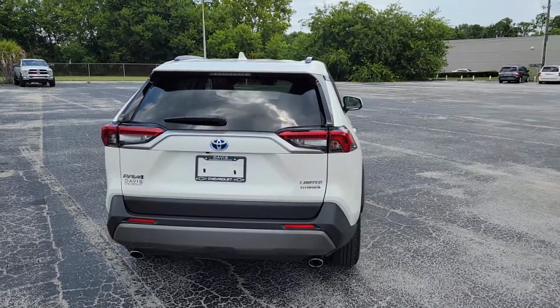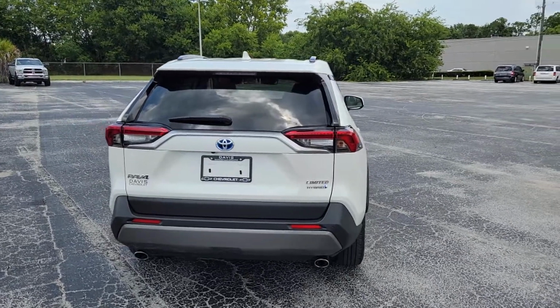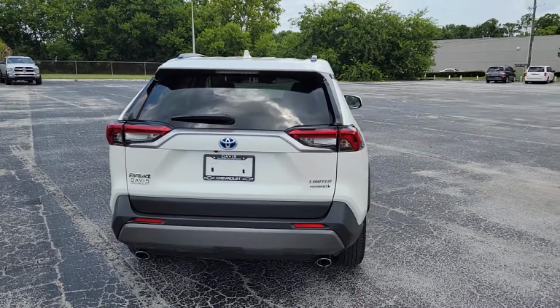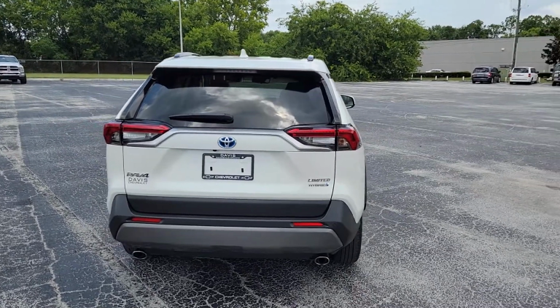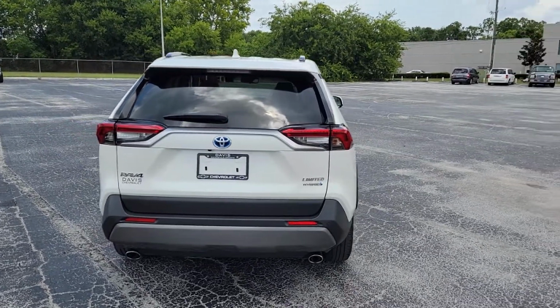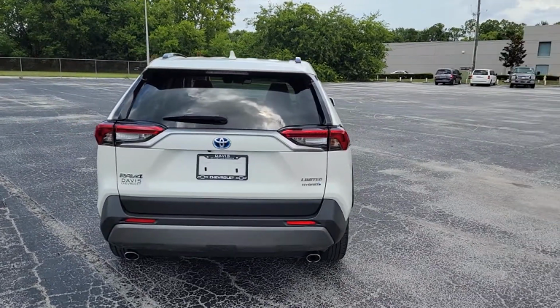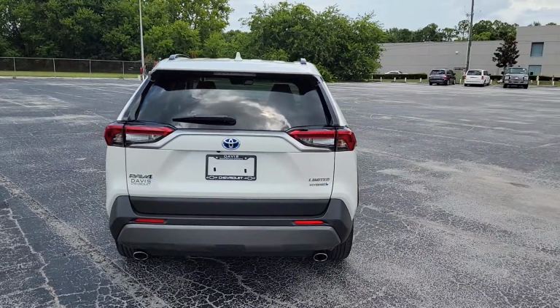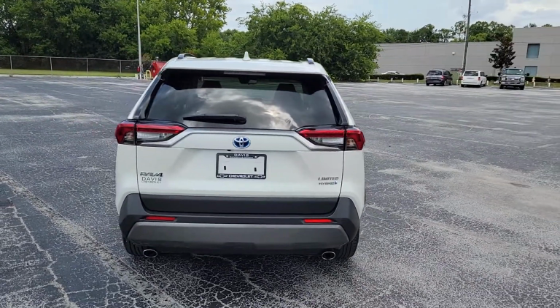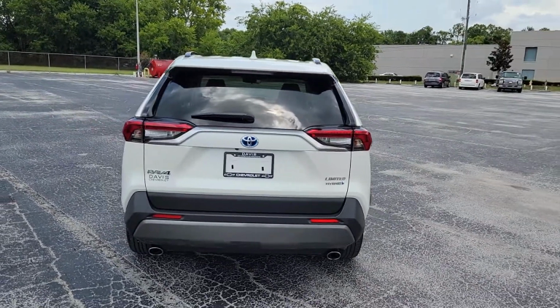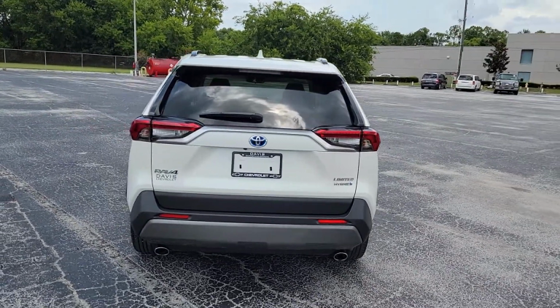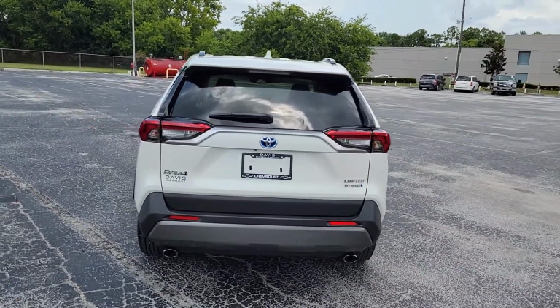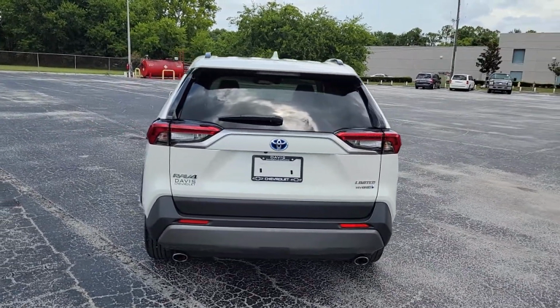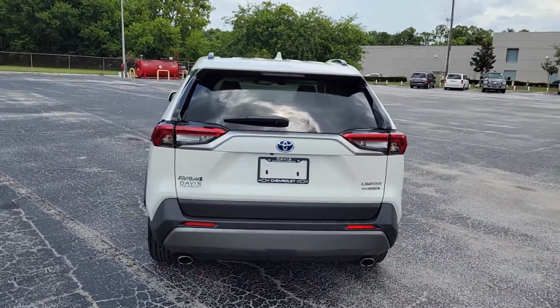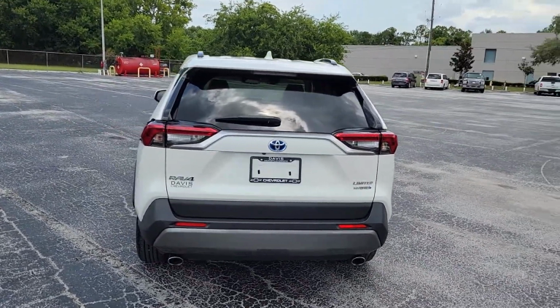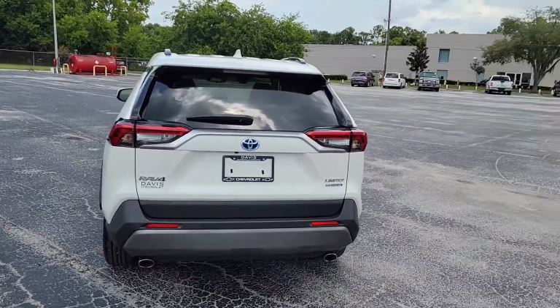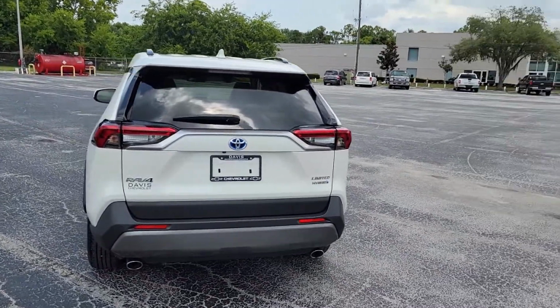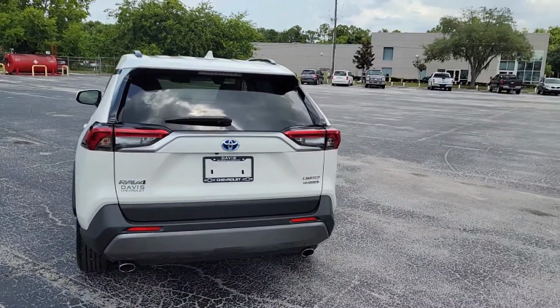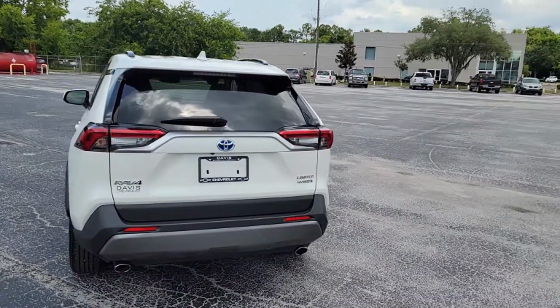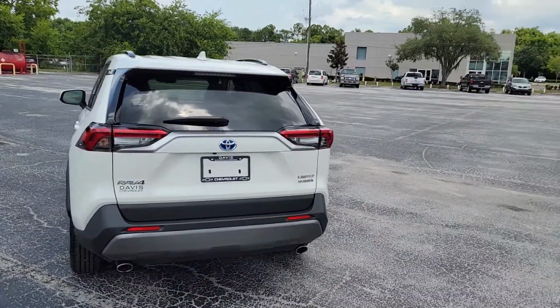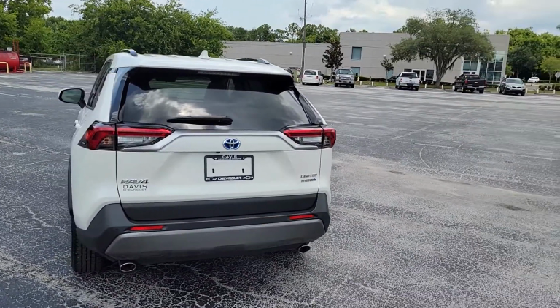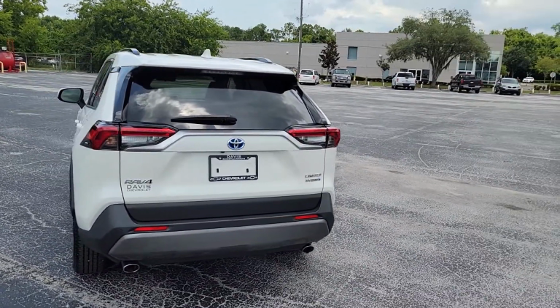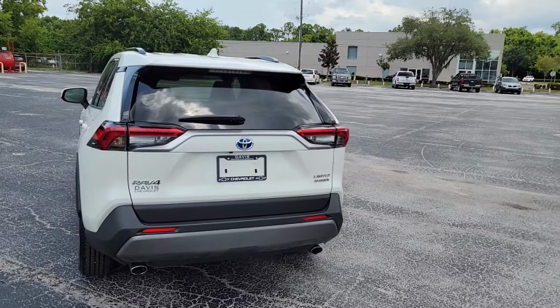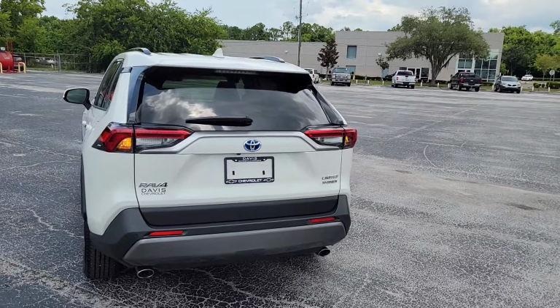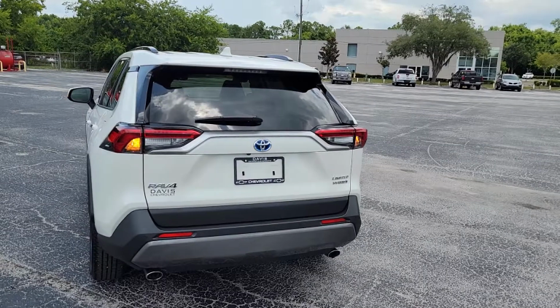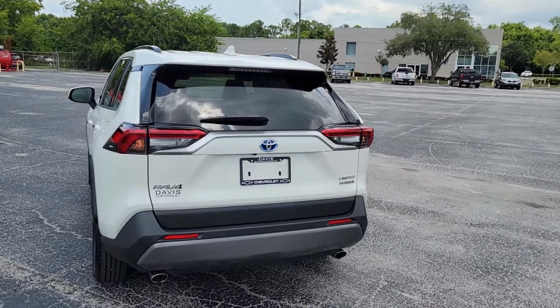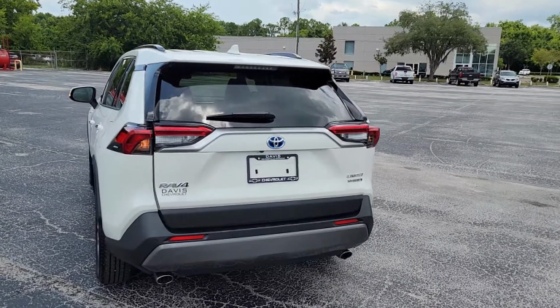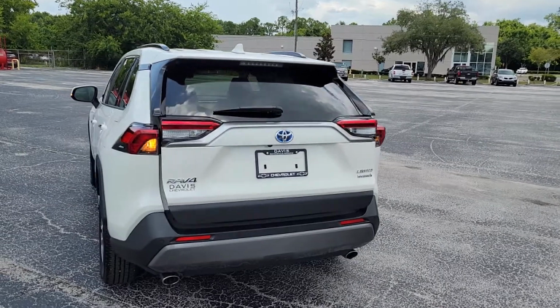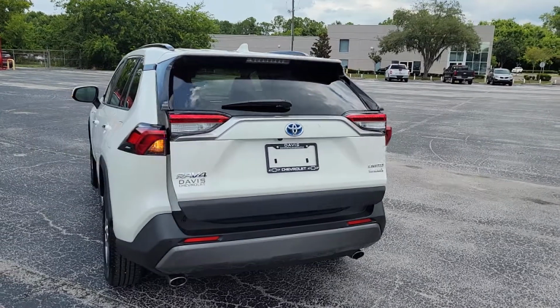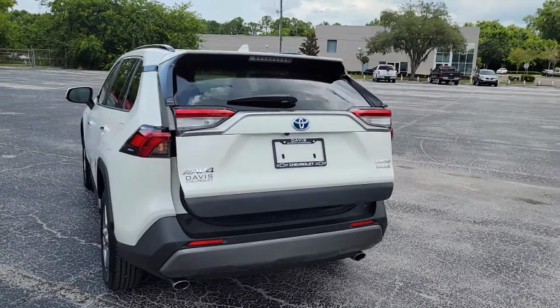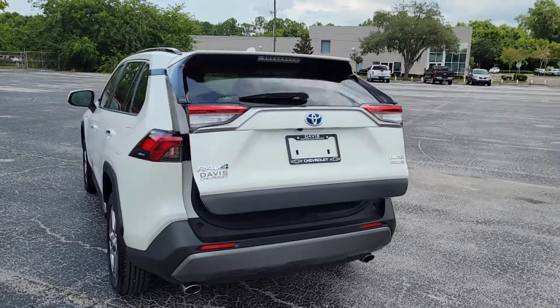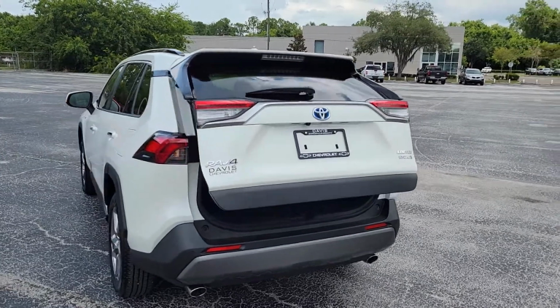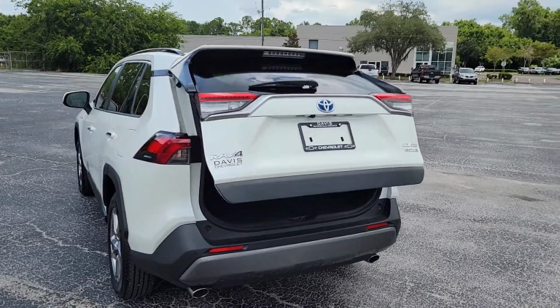Always garage kept and very well maintained. They told me they were getting like 40 miles to the gallon with this.